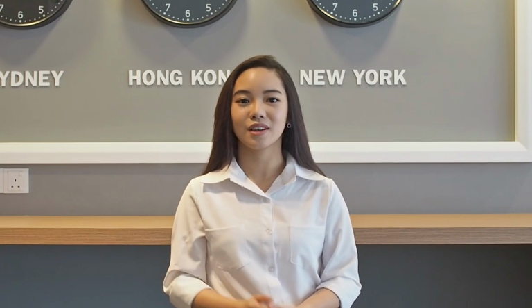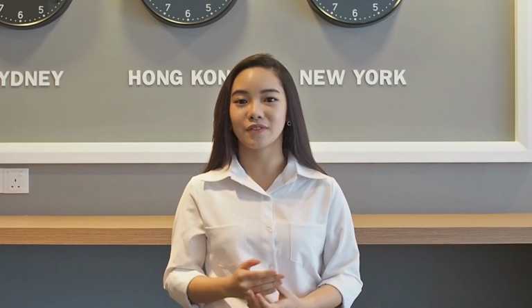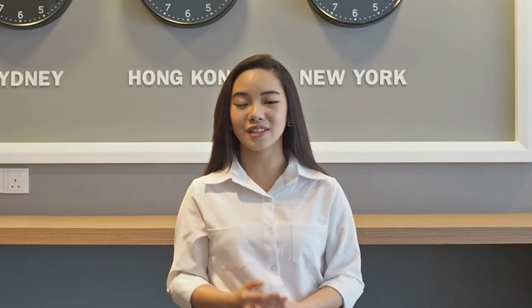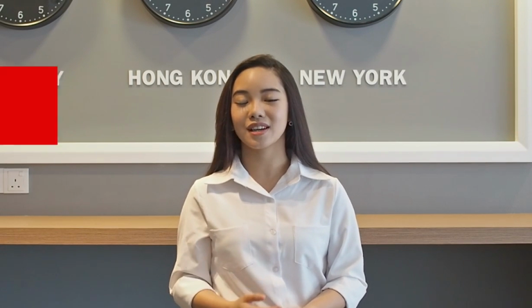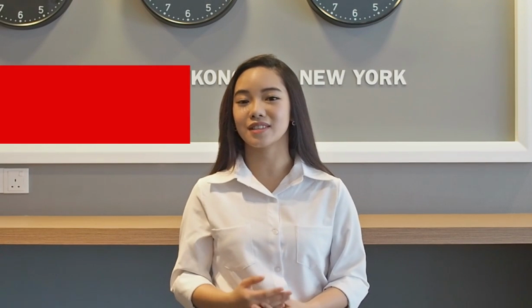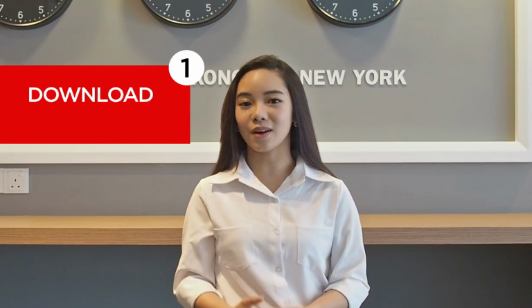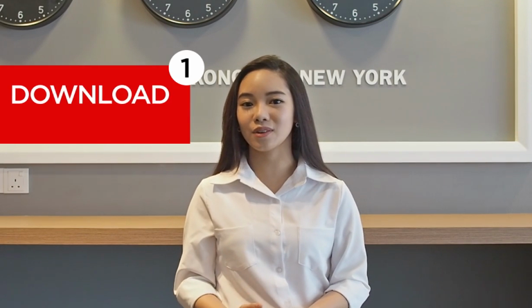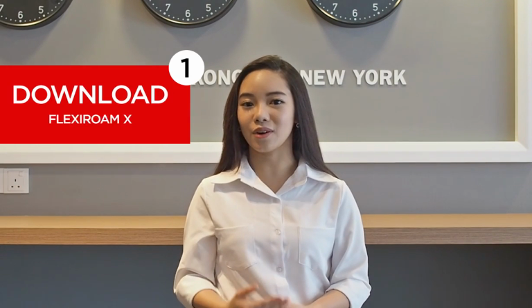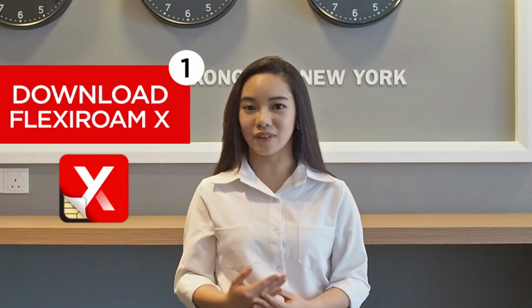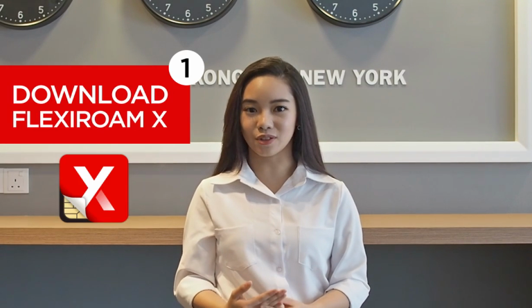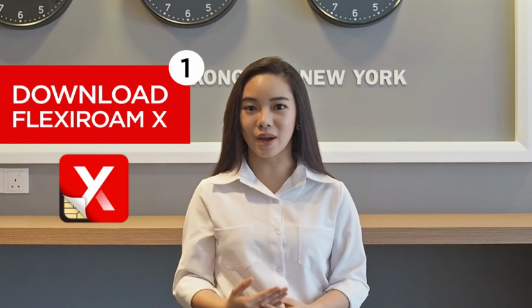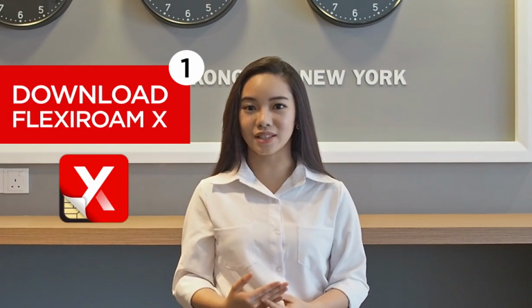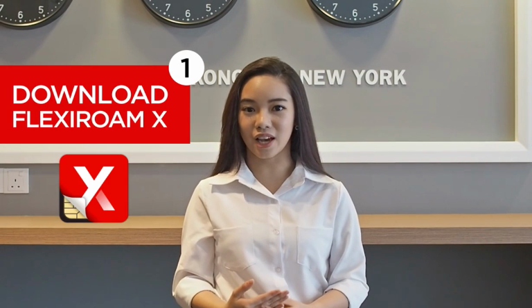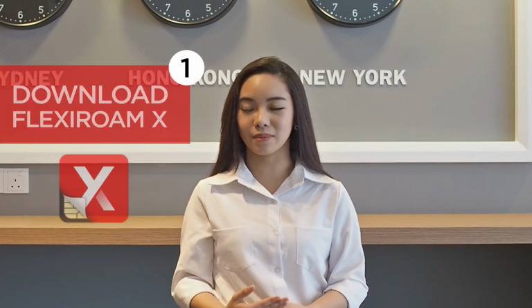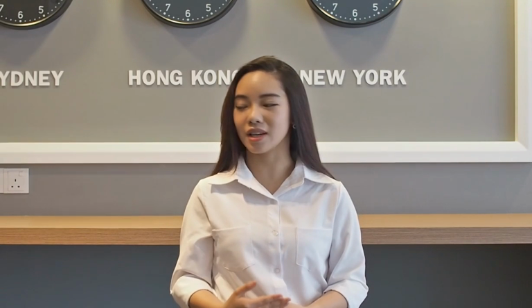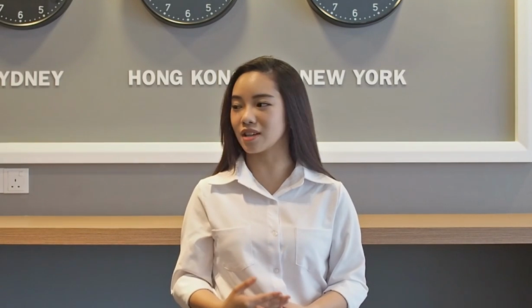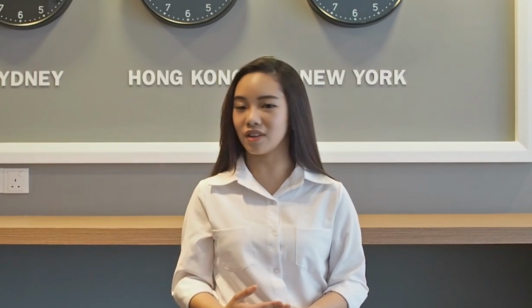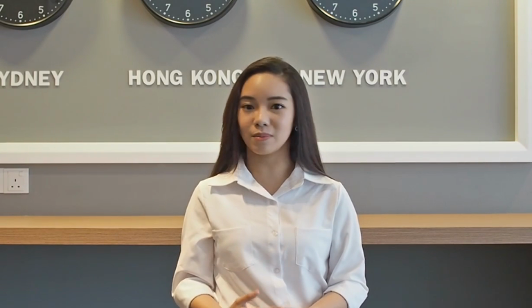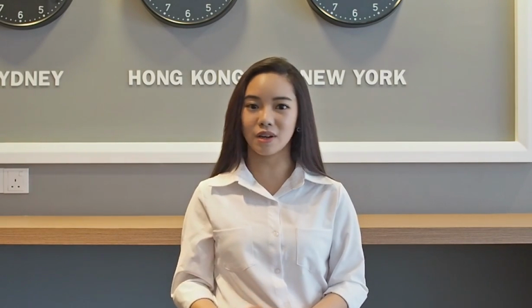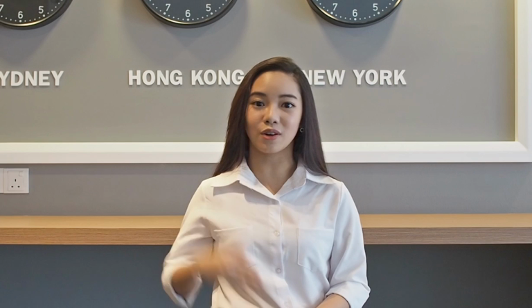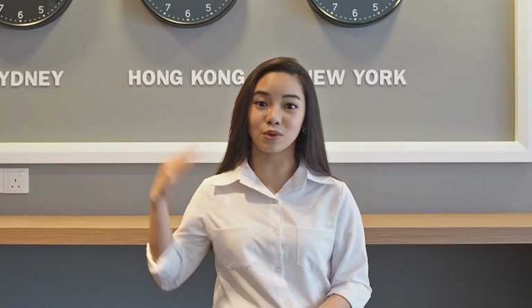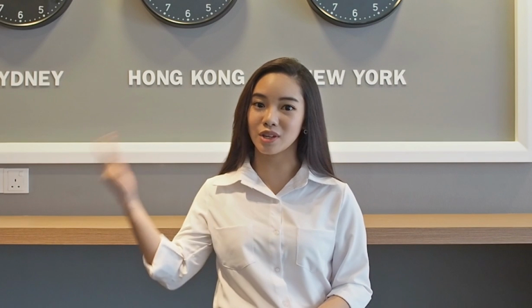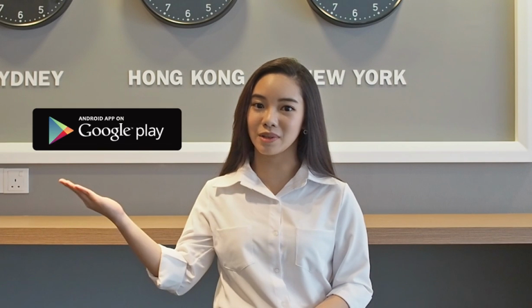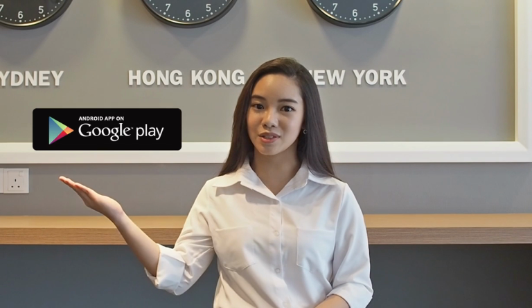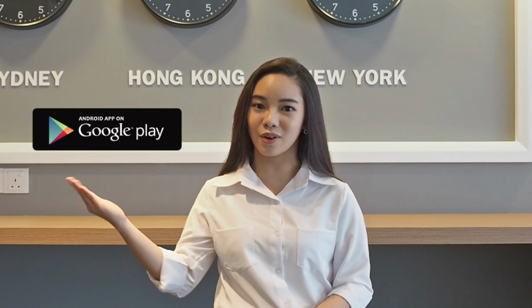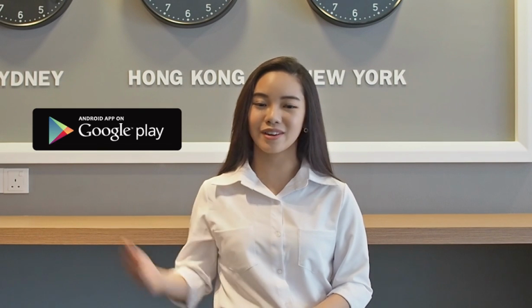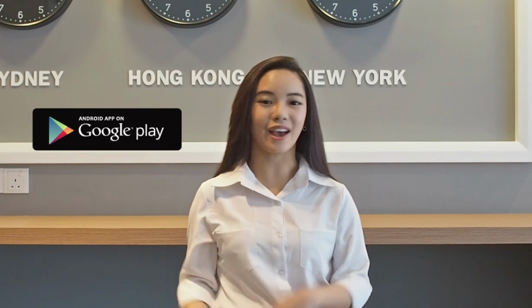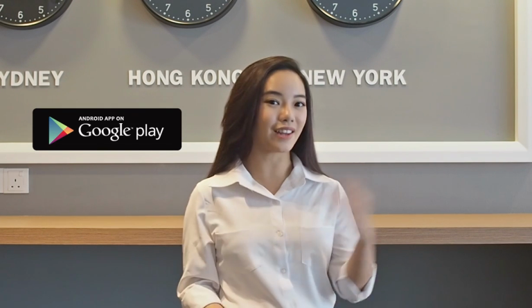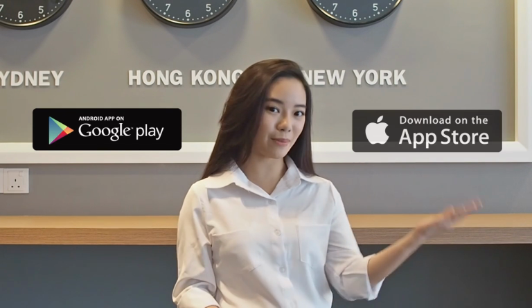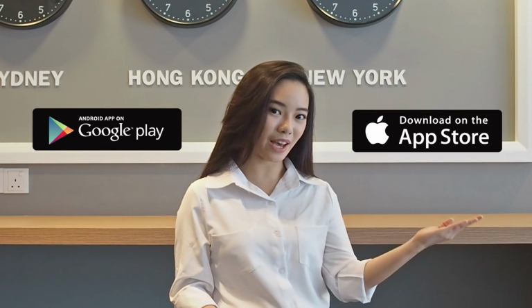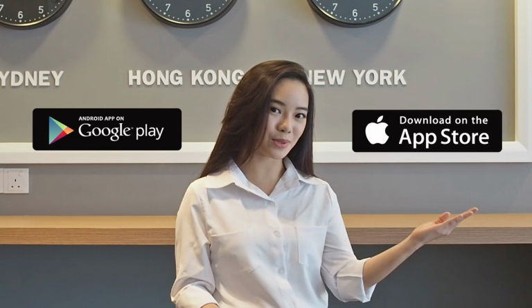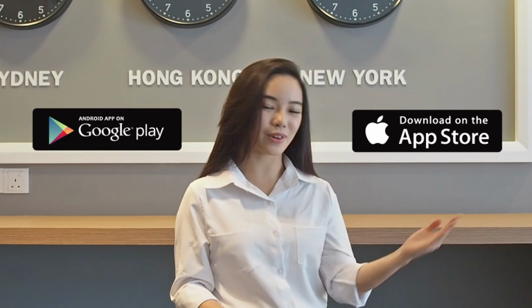First, download our Flexium X app. It's available on Google Play Store and Apple App Store.